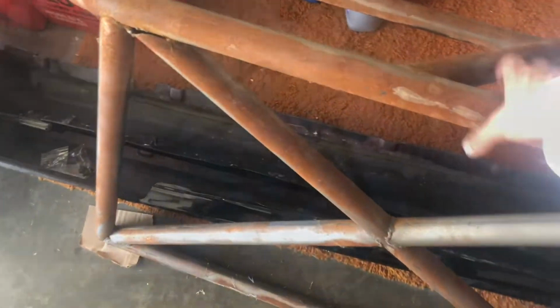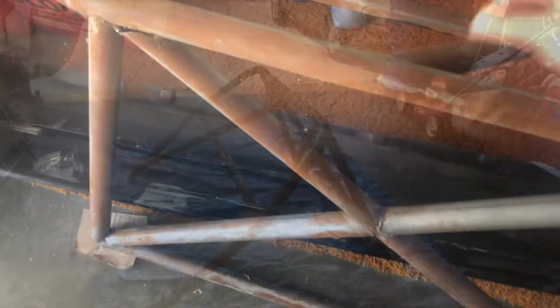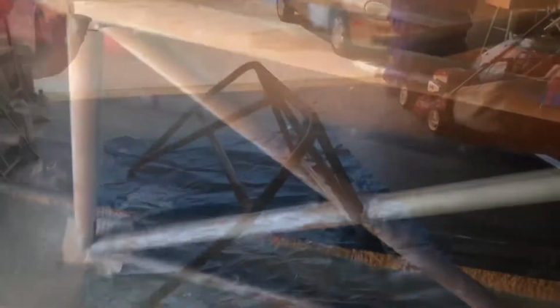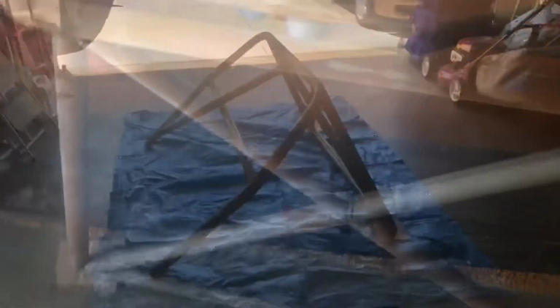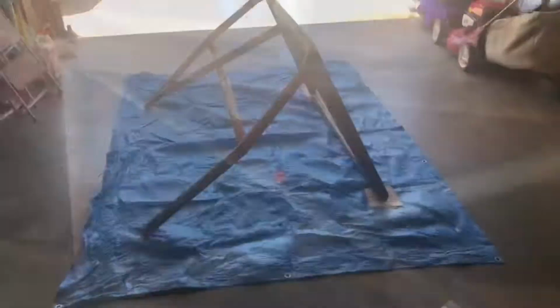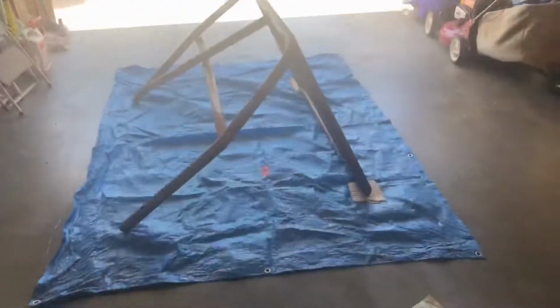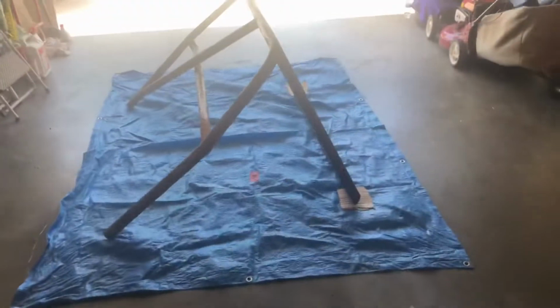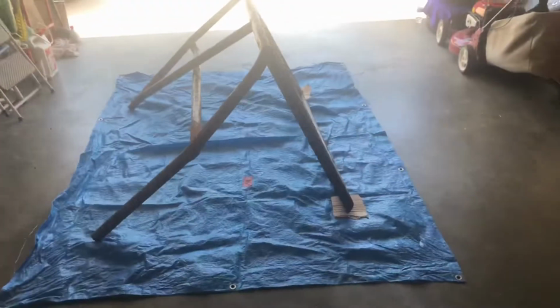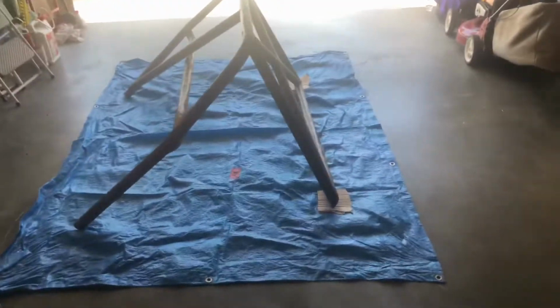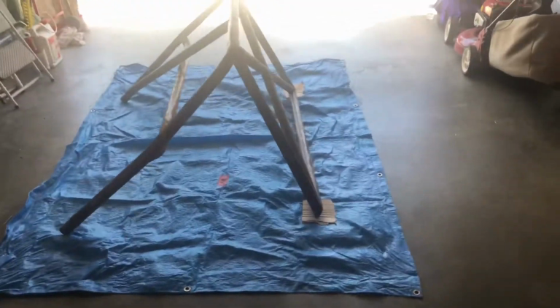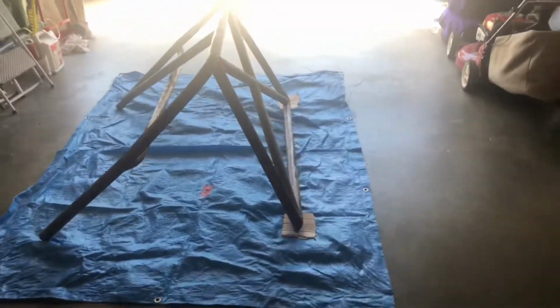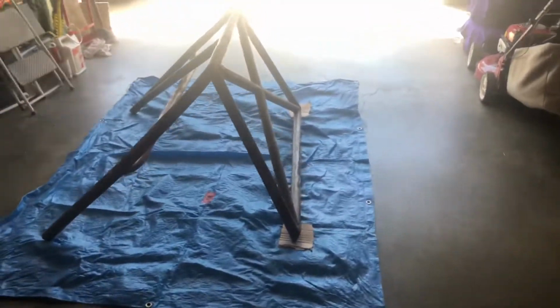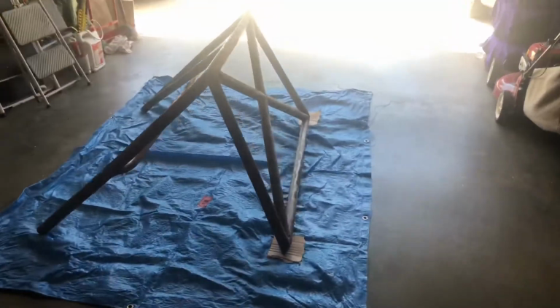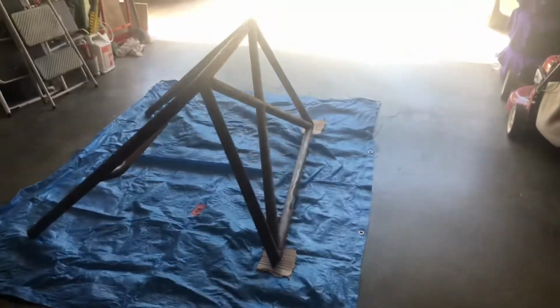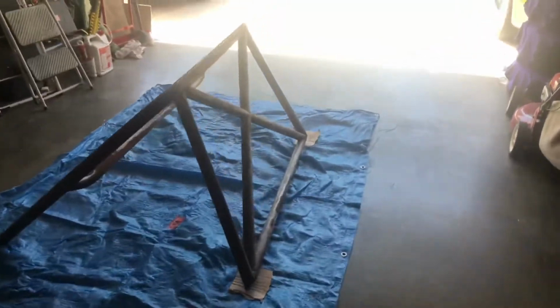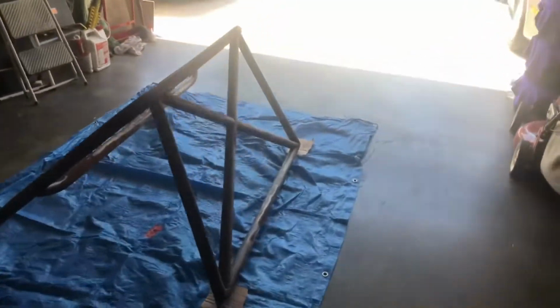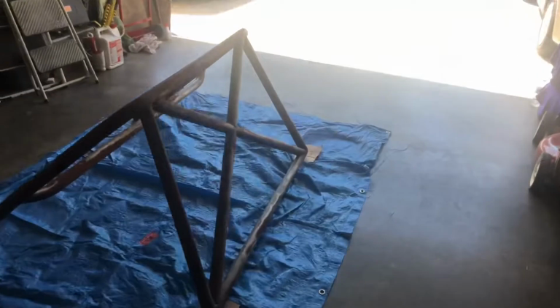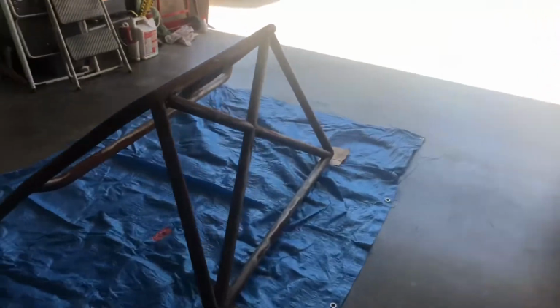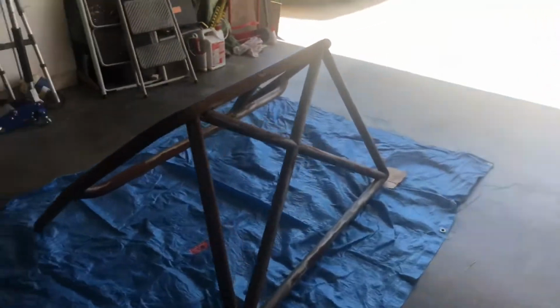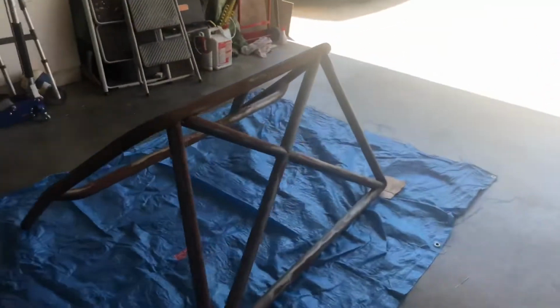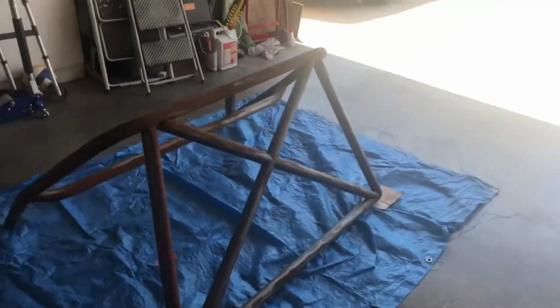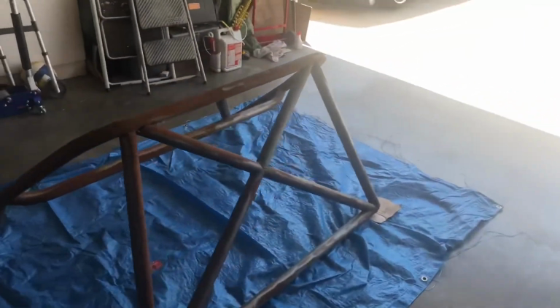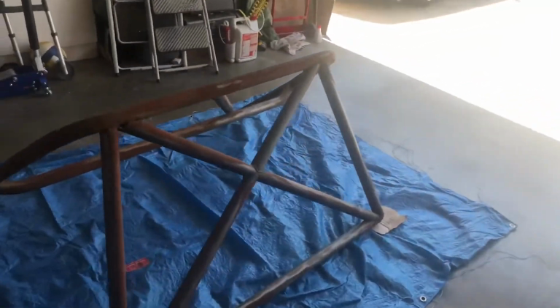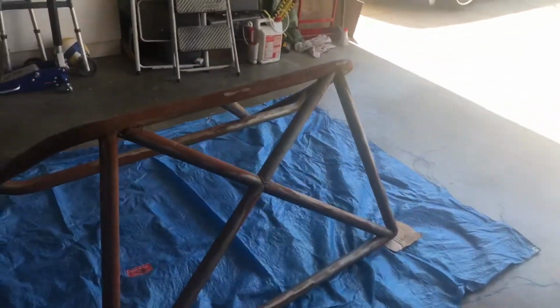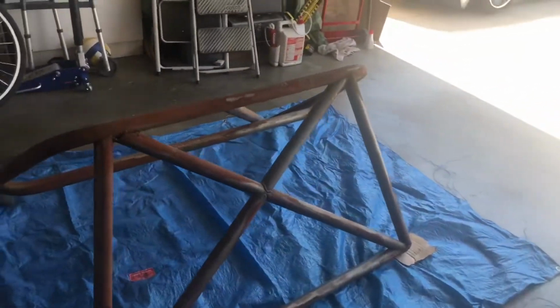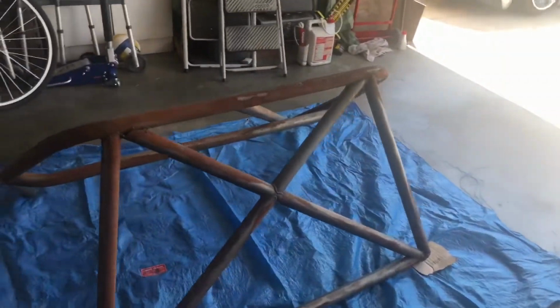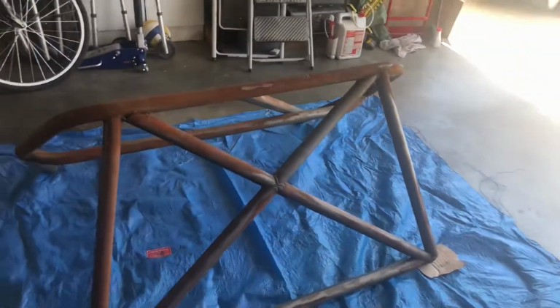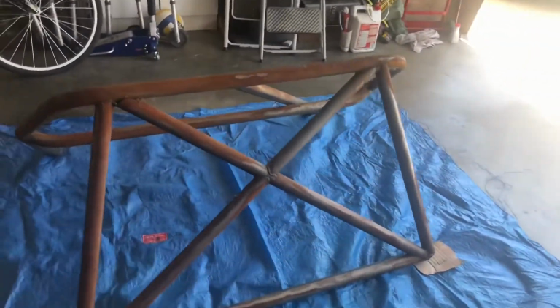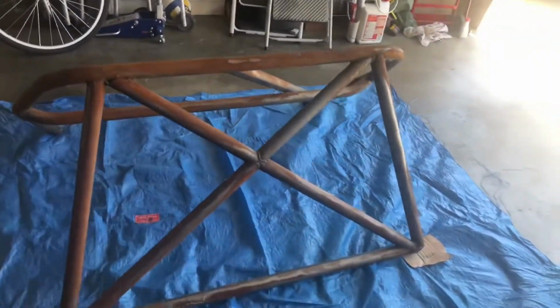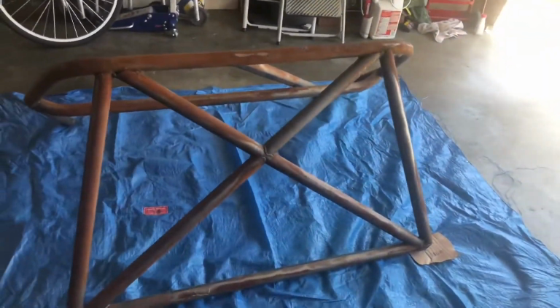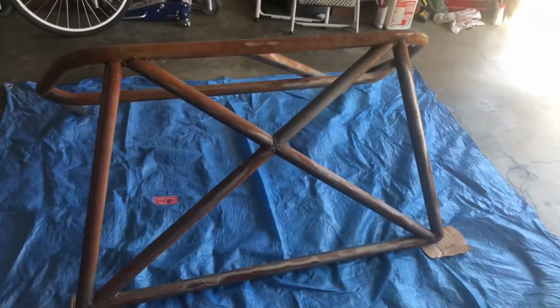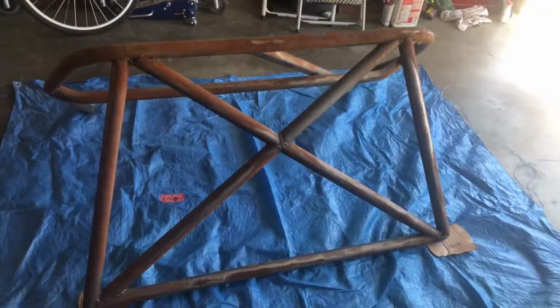Alright, now that we got it all ready, I'm just going to grab some sandpaper and start sanding.